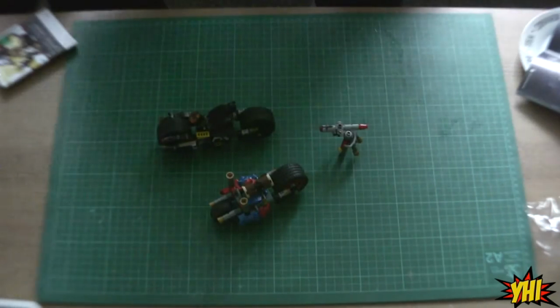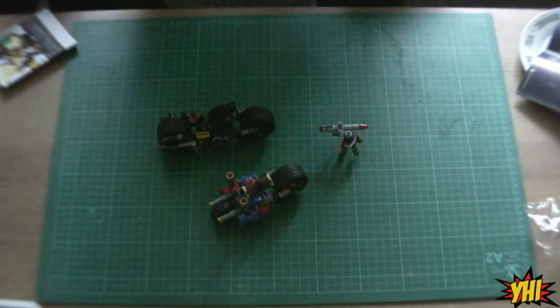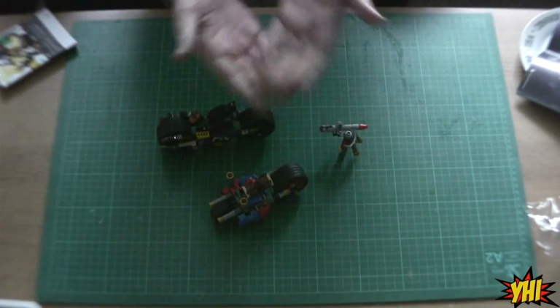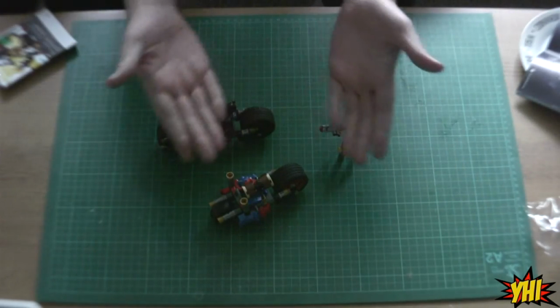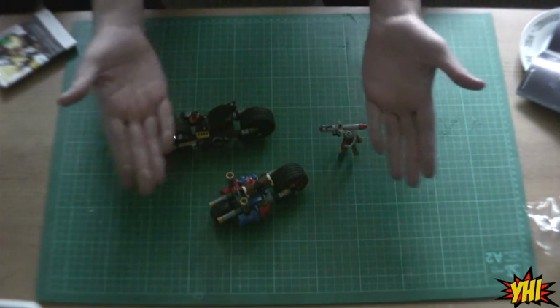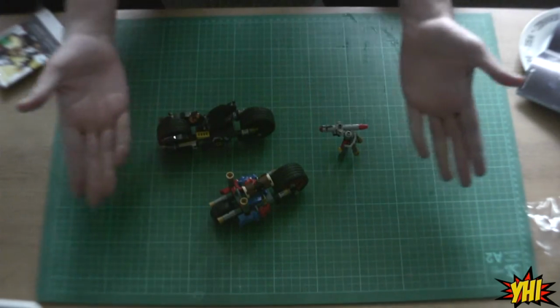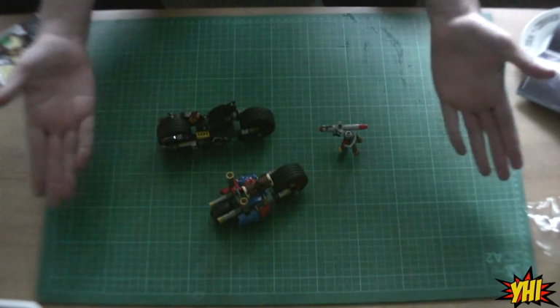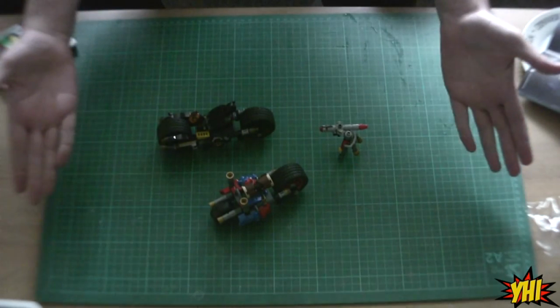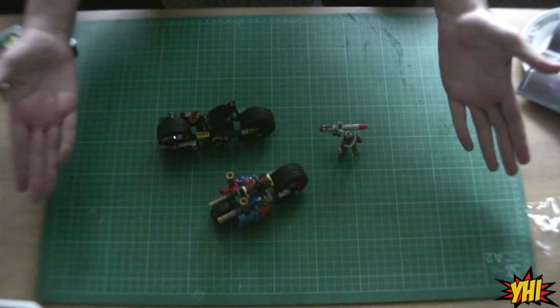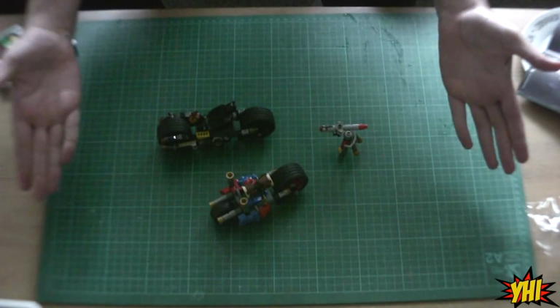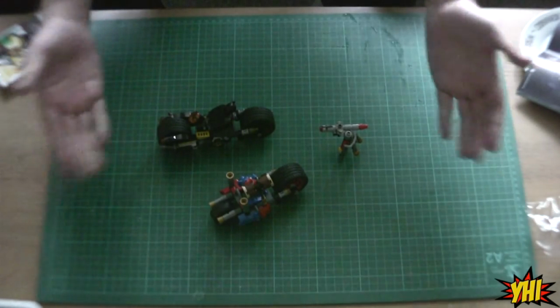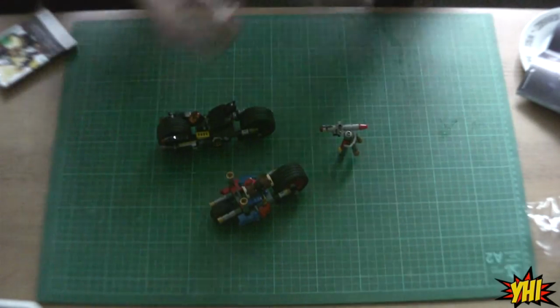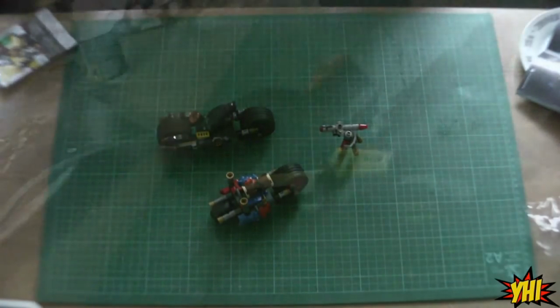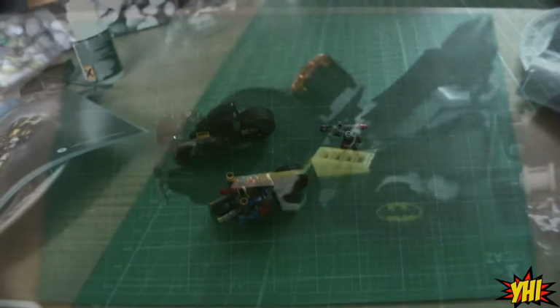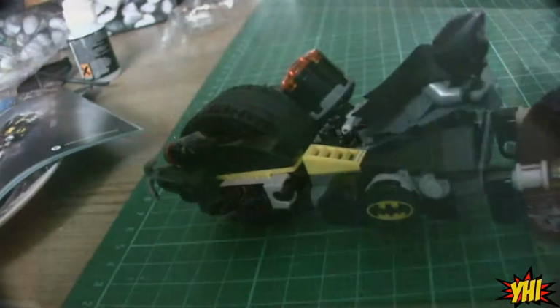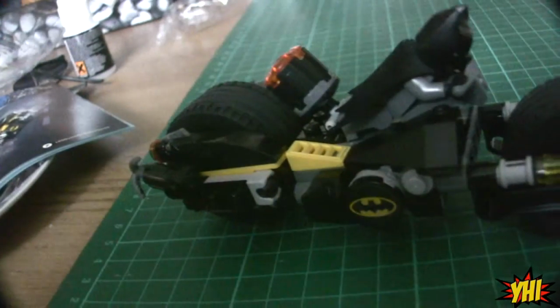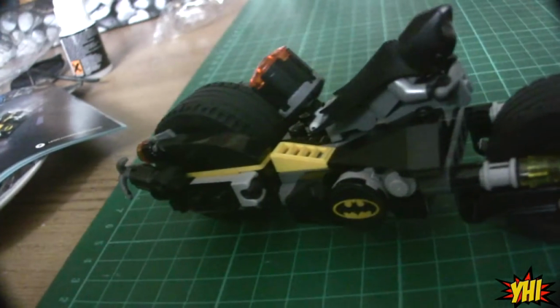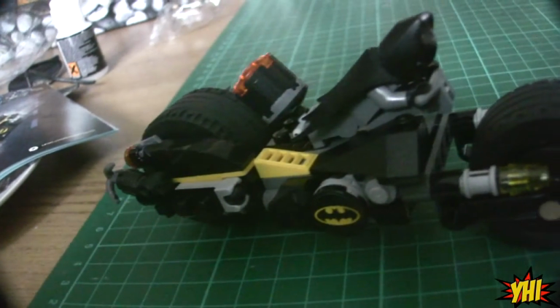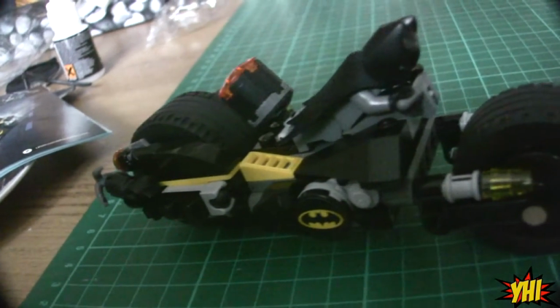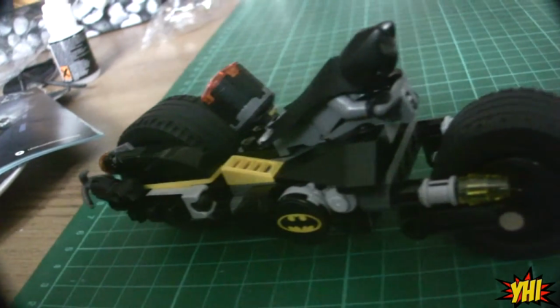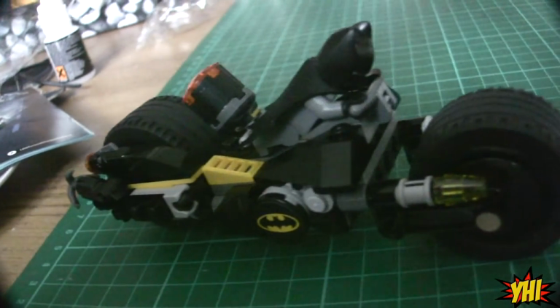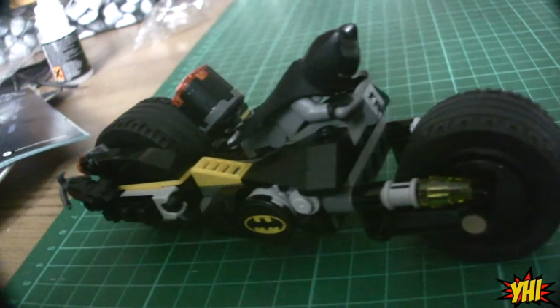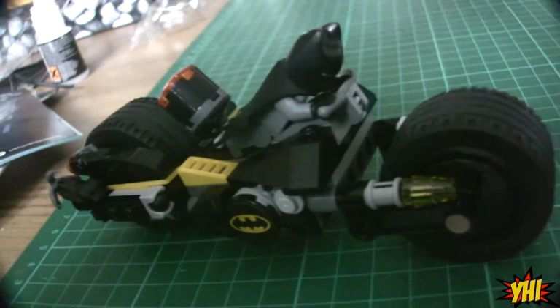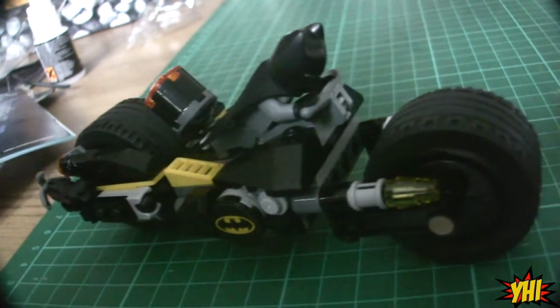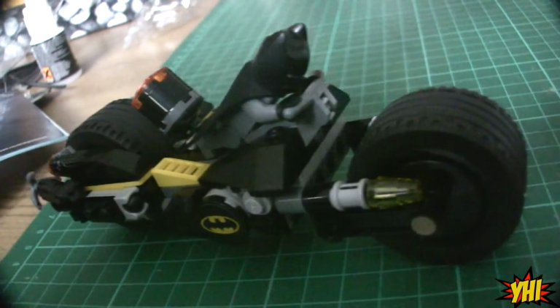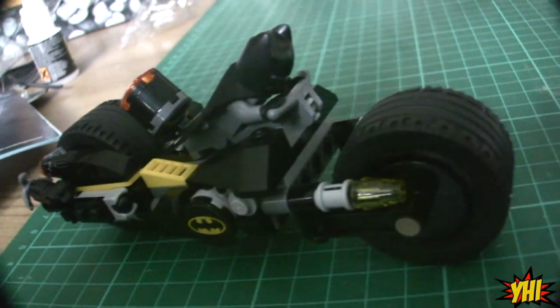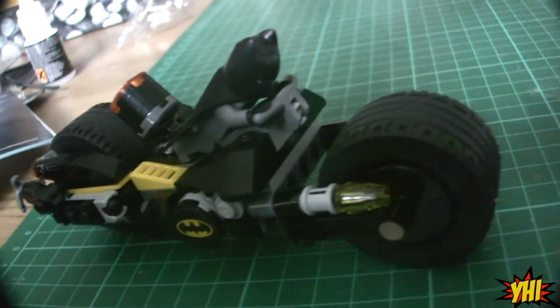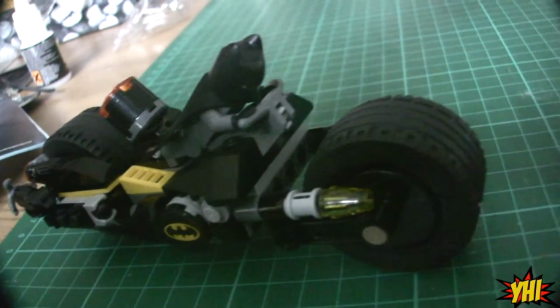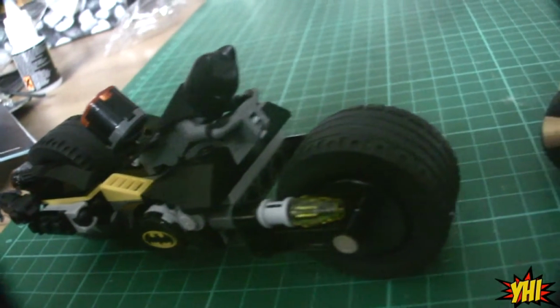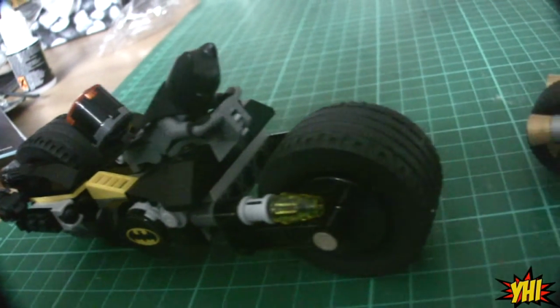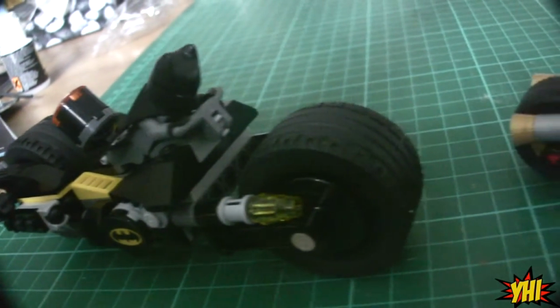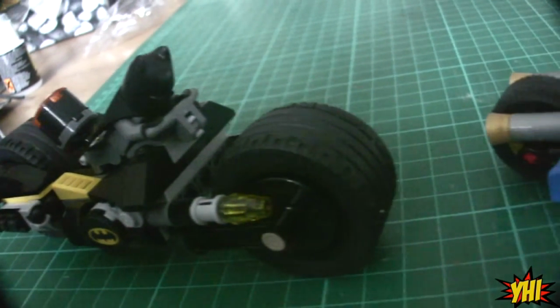And here it is — it's all finished. I think I'll shut up now and just let you take in the finished product.